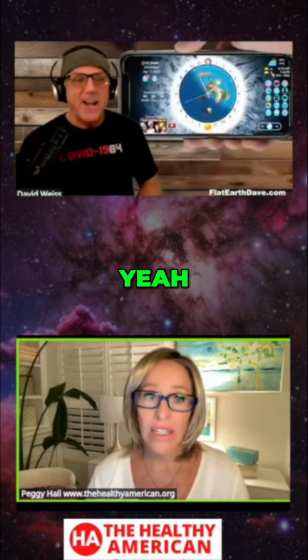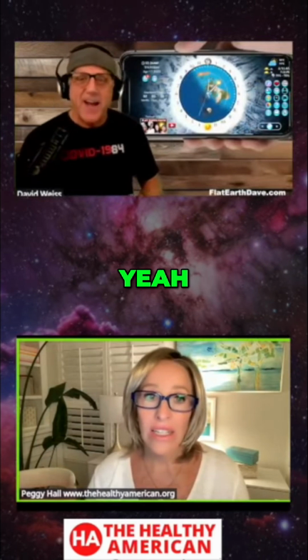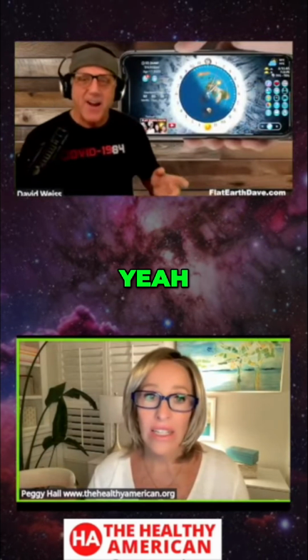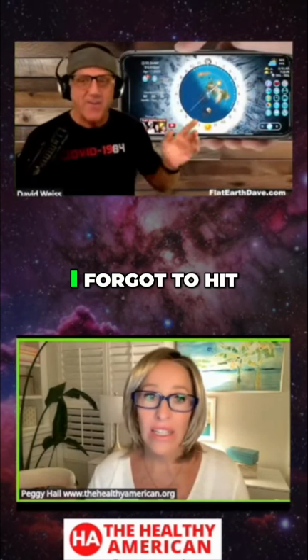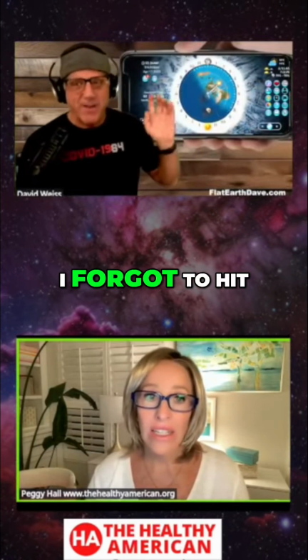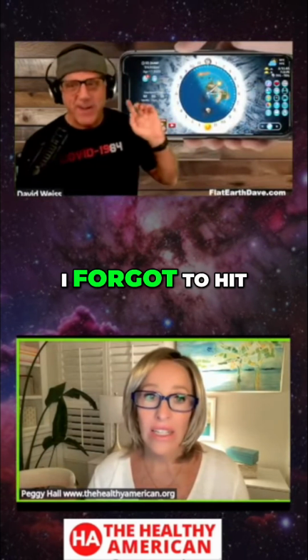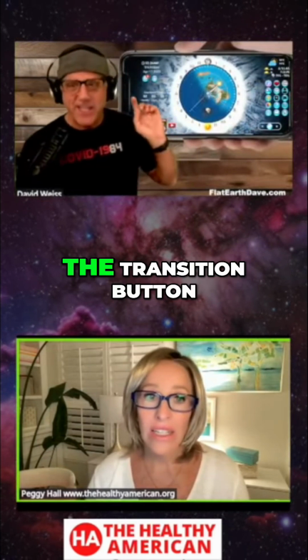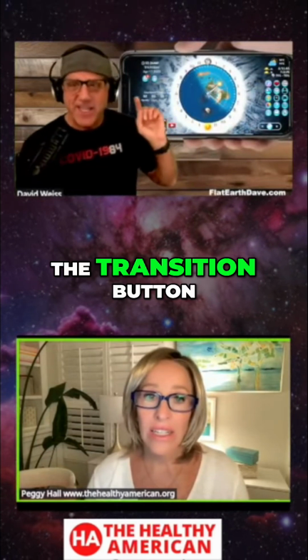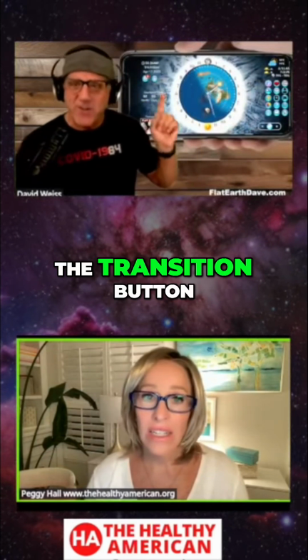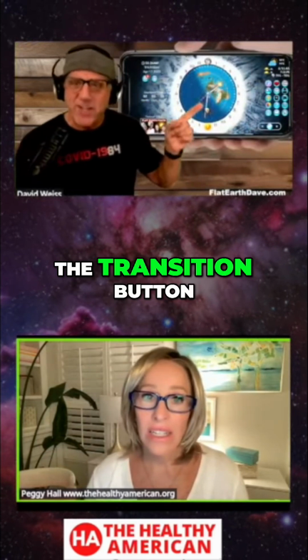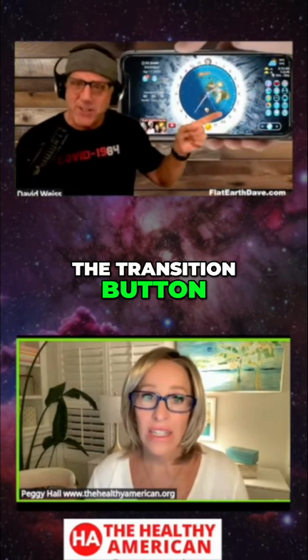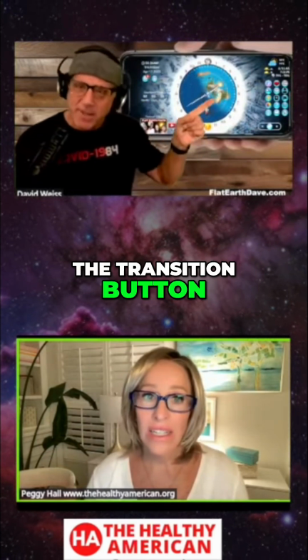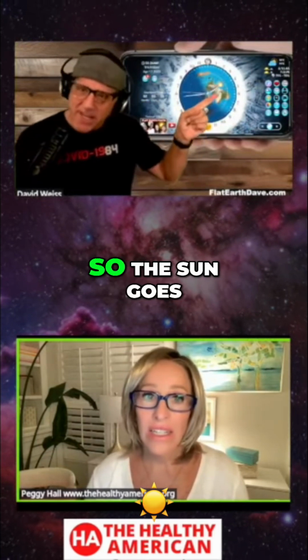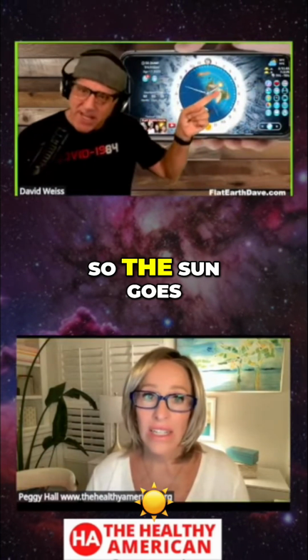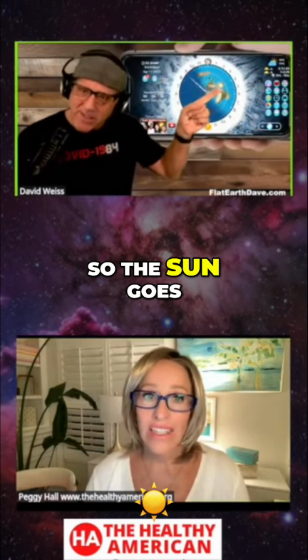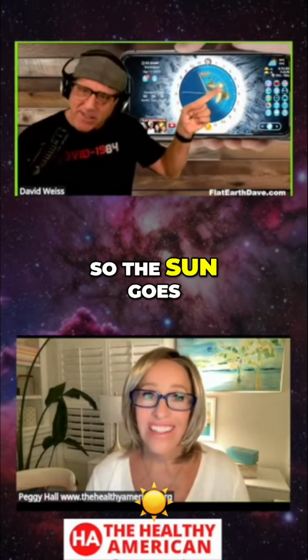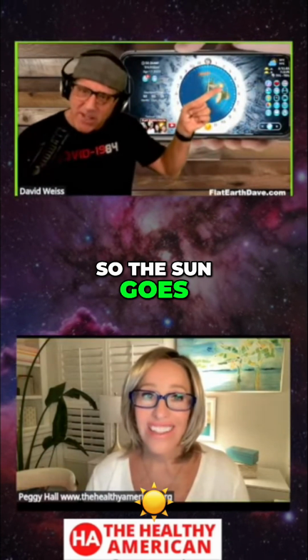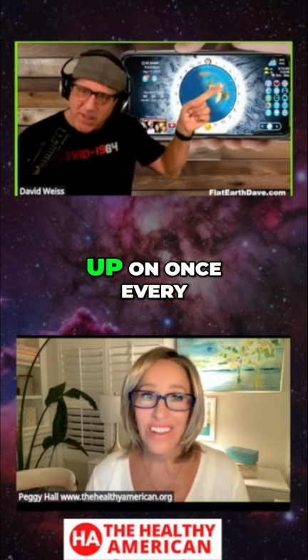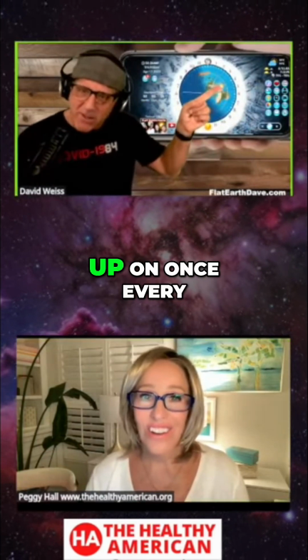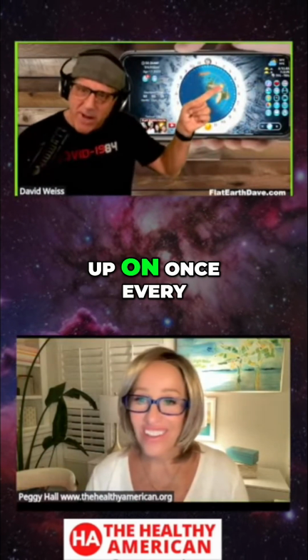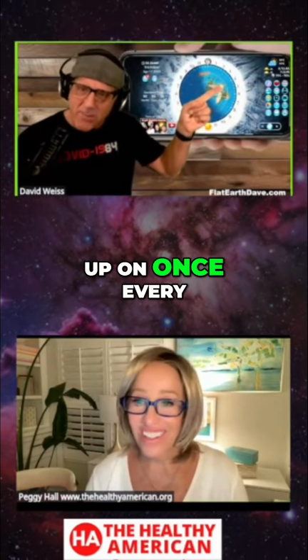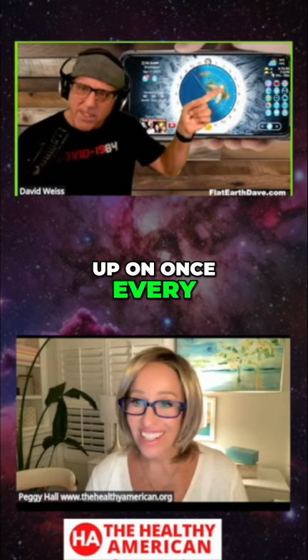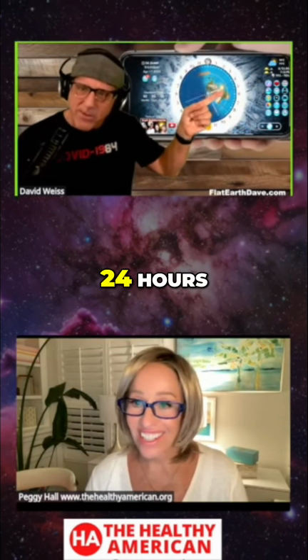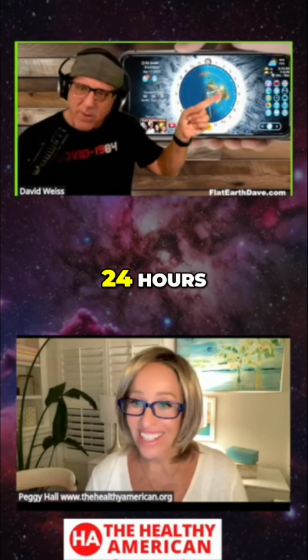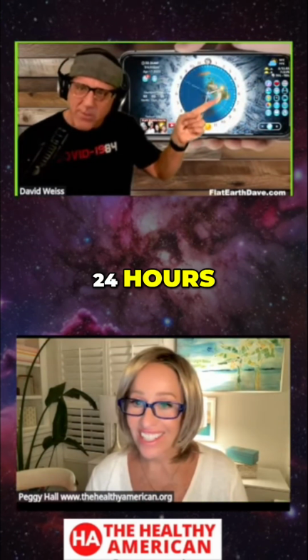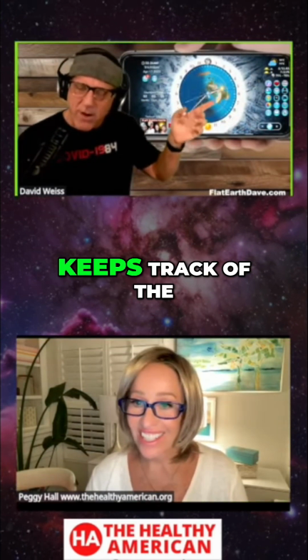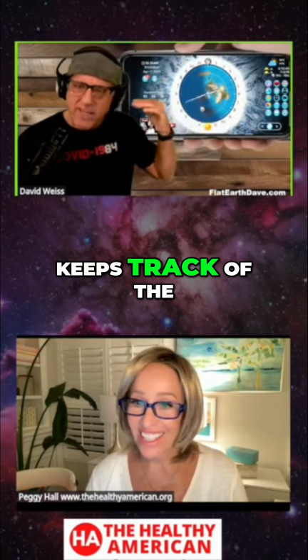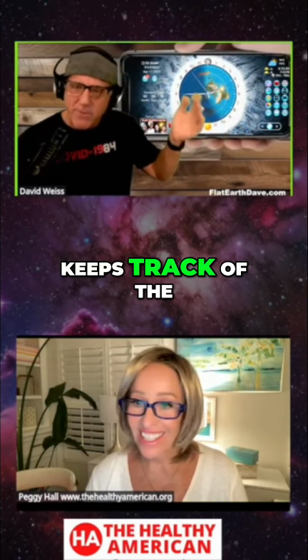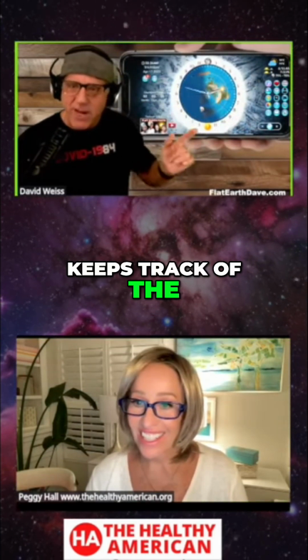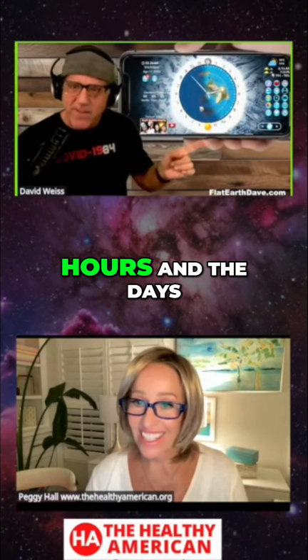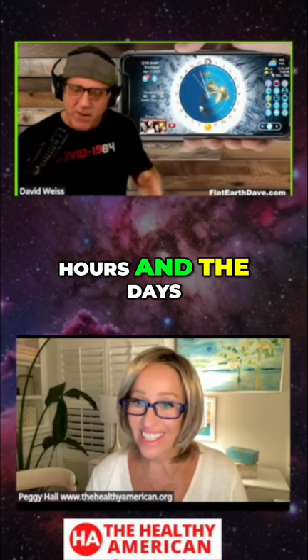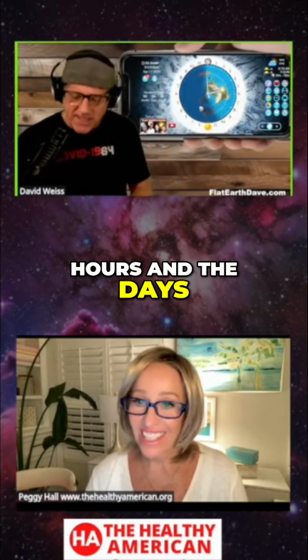I forgot to hit the transition button. So the sun goes around once every 24 hours and keeps track of the hours in the days.